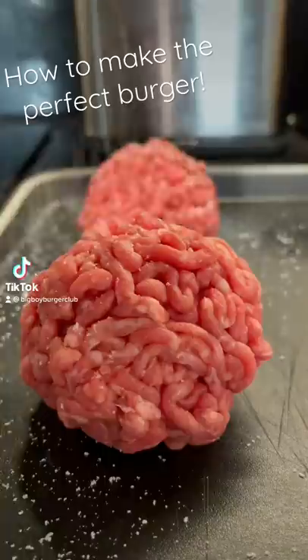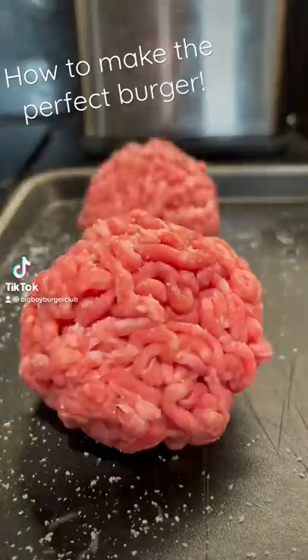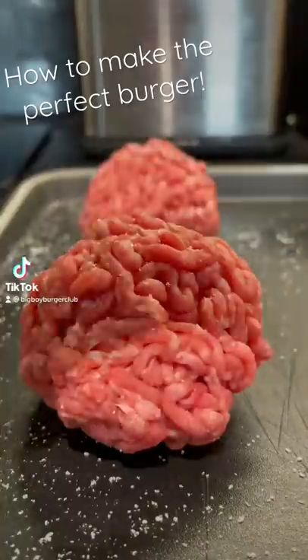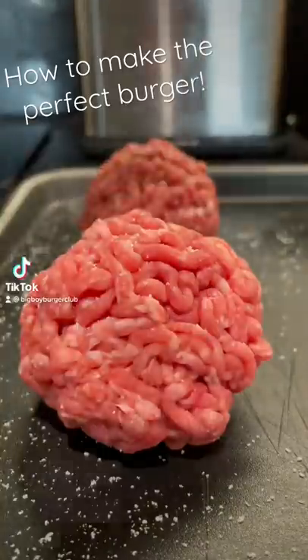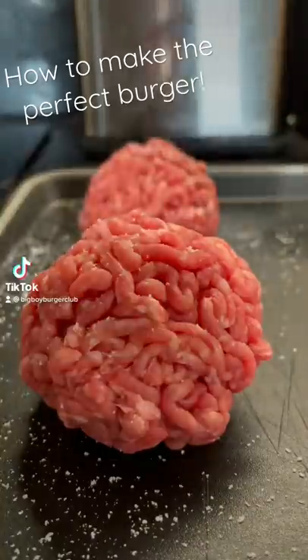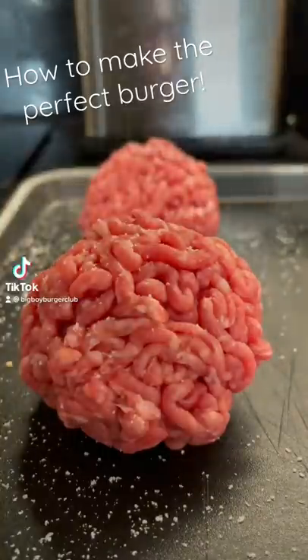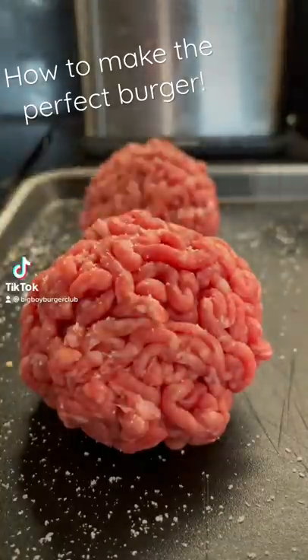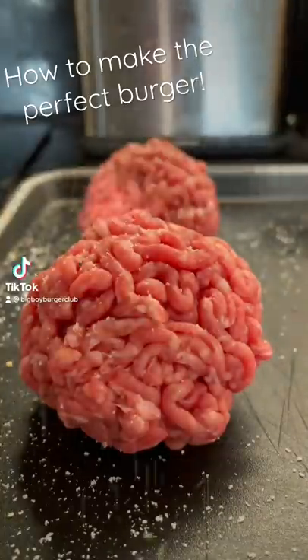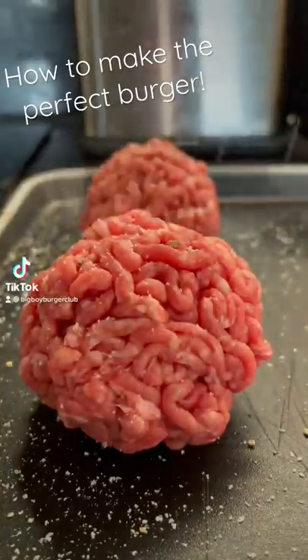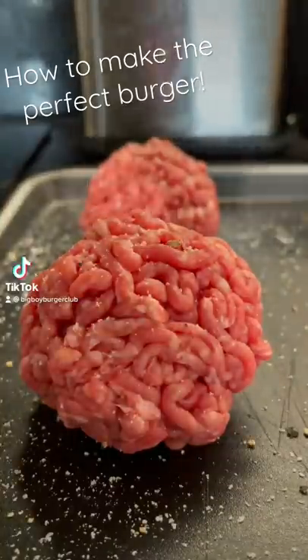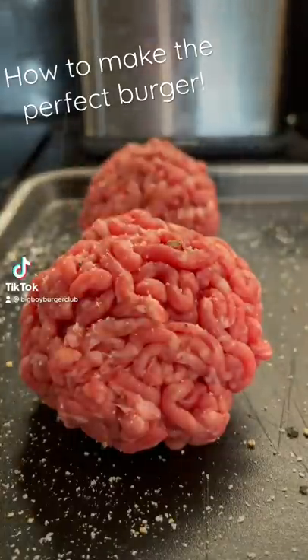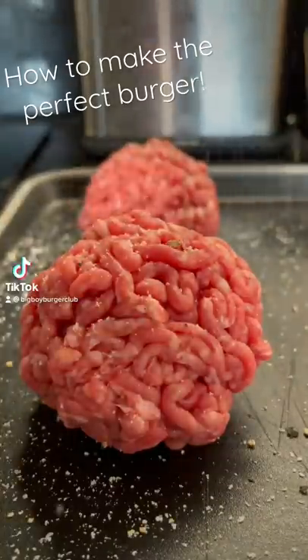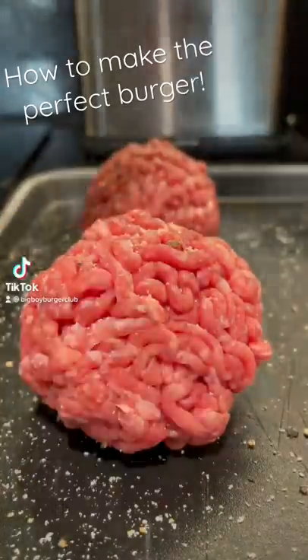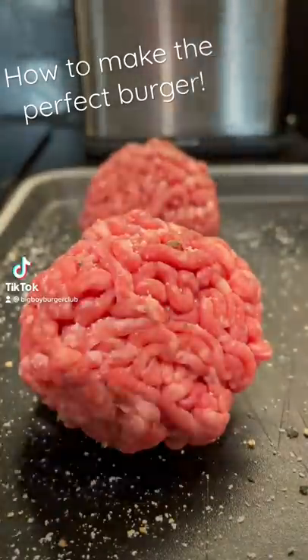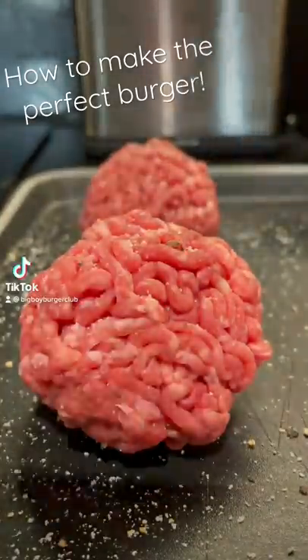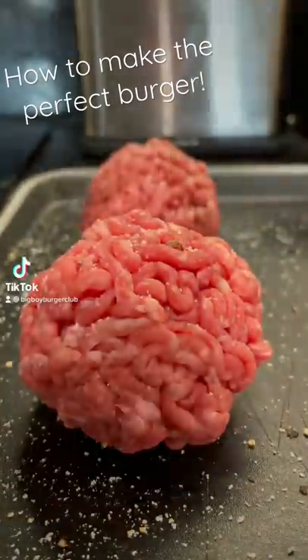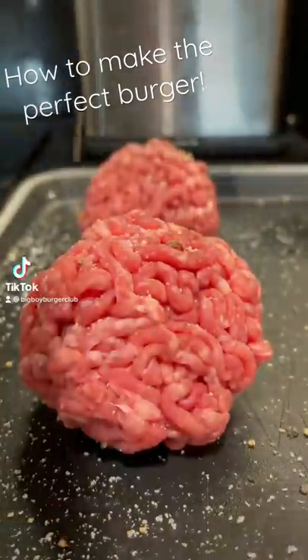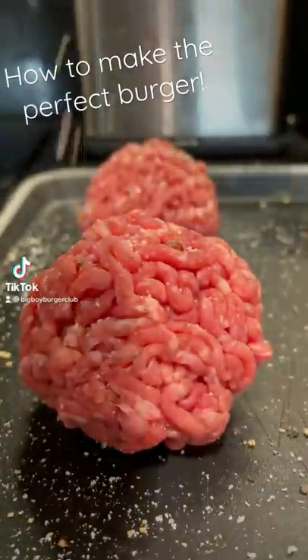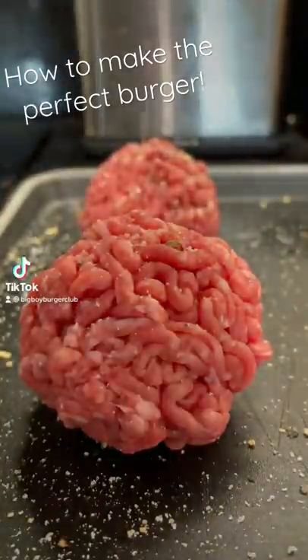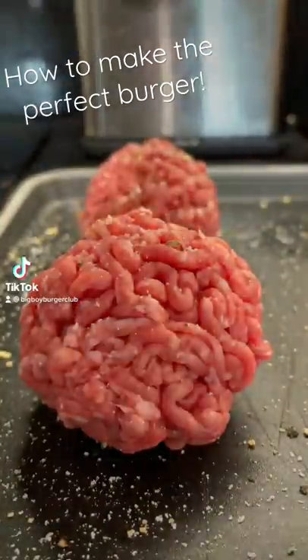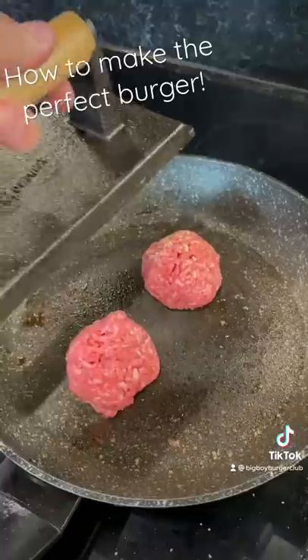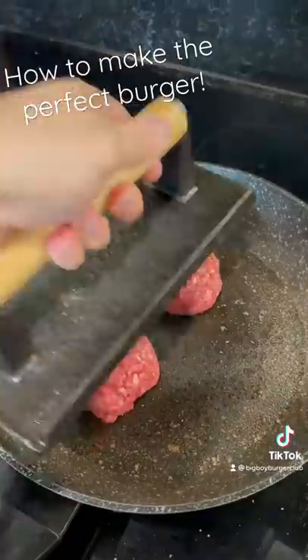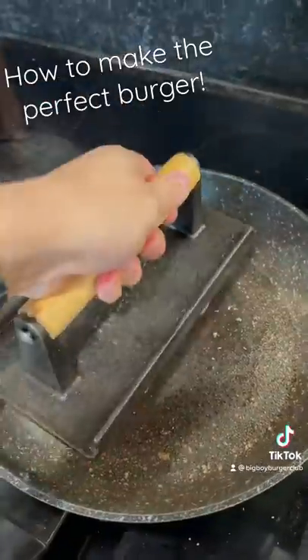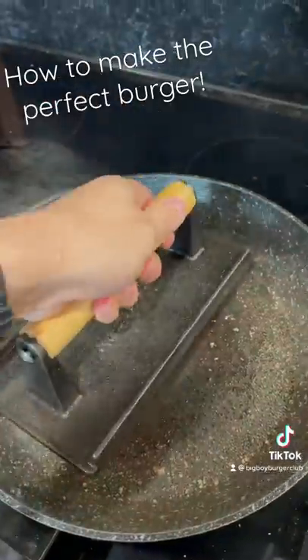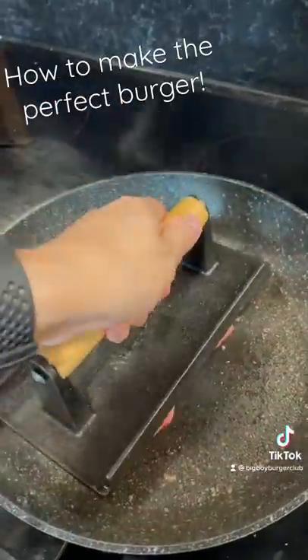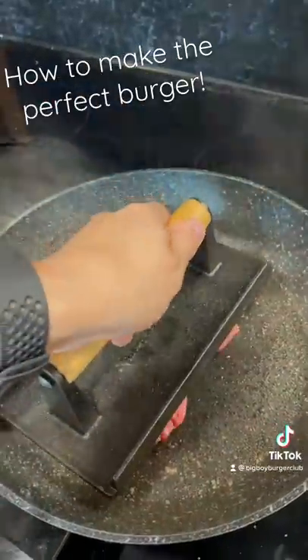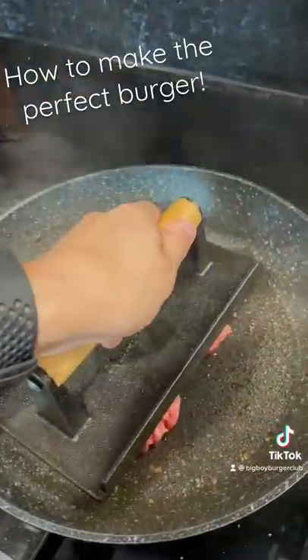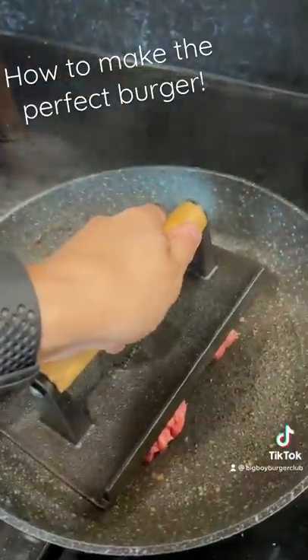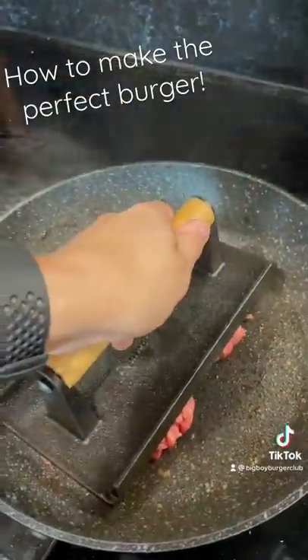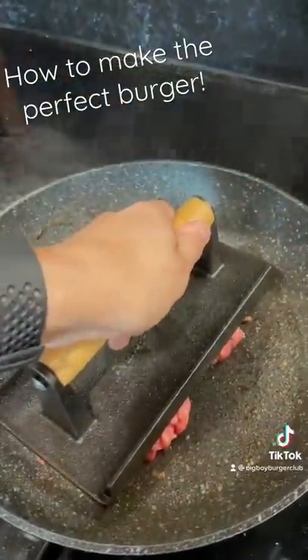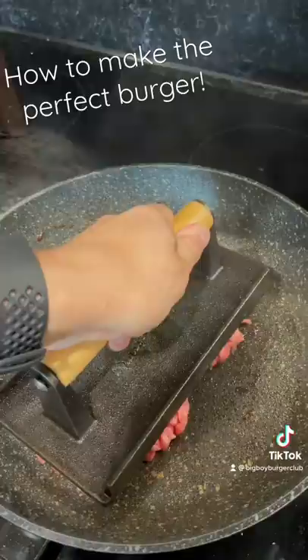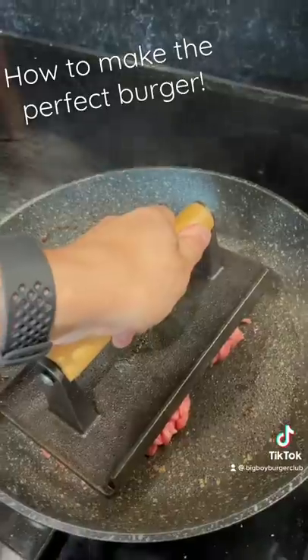How to make the perfect burger. Season with salt, pepper and onion granules, and then smash over medium-high heat.